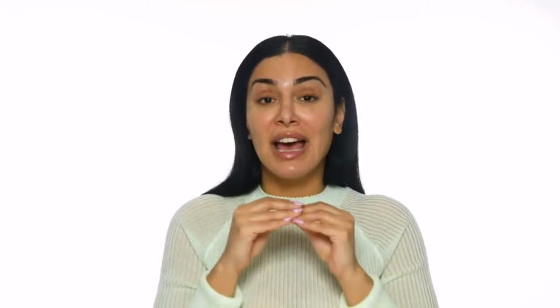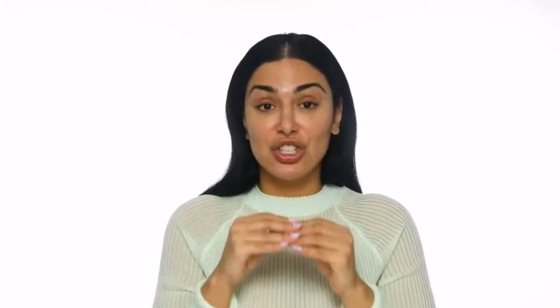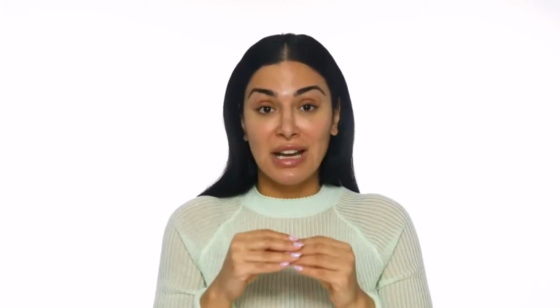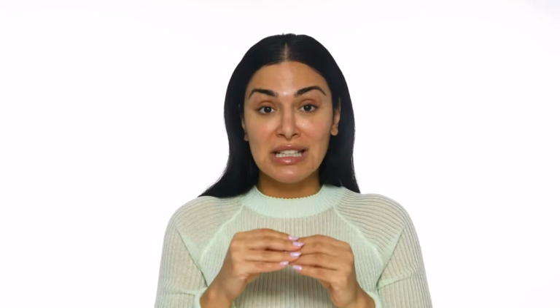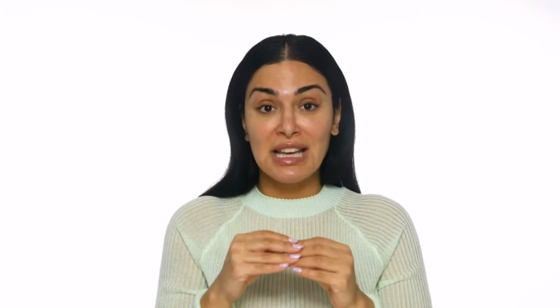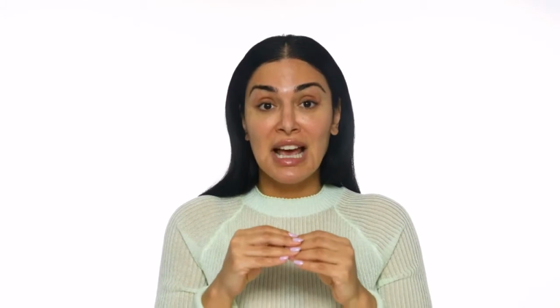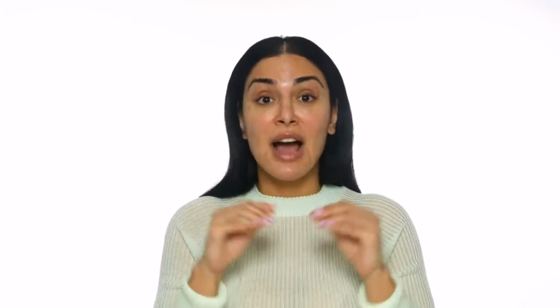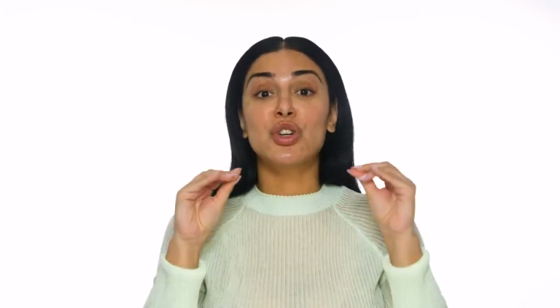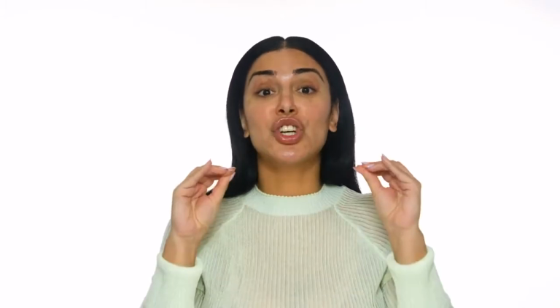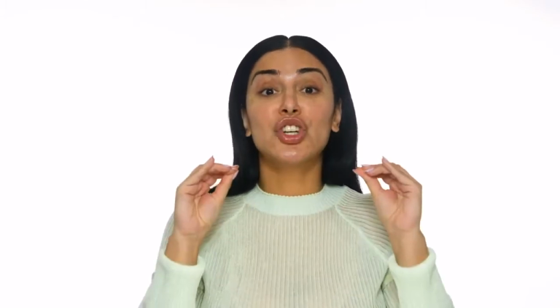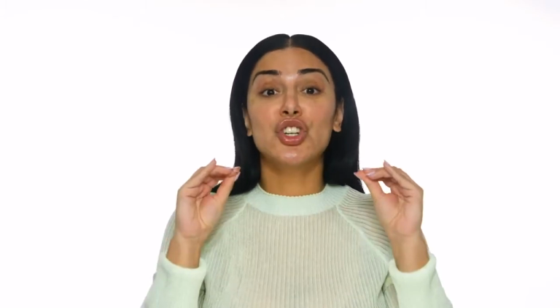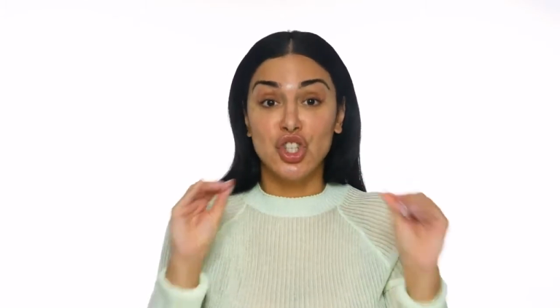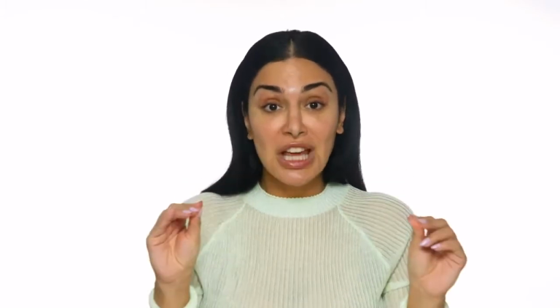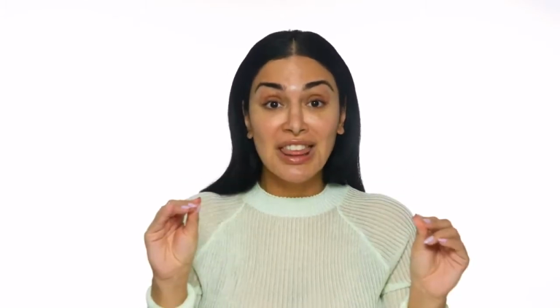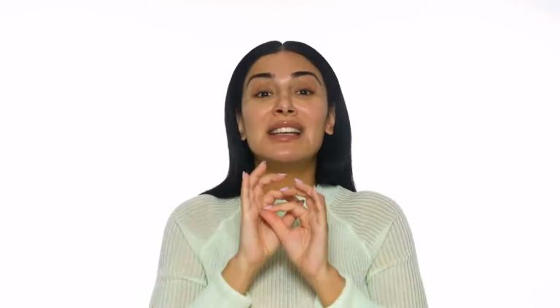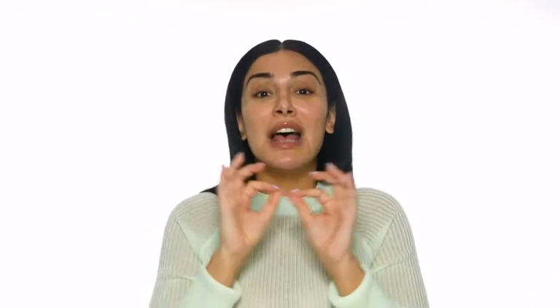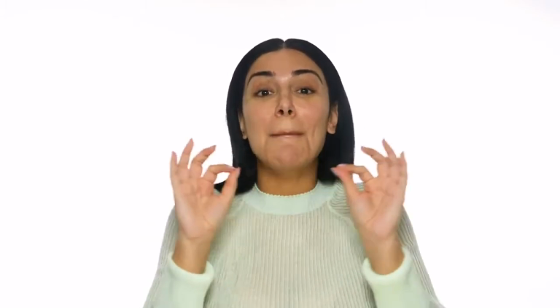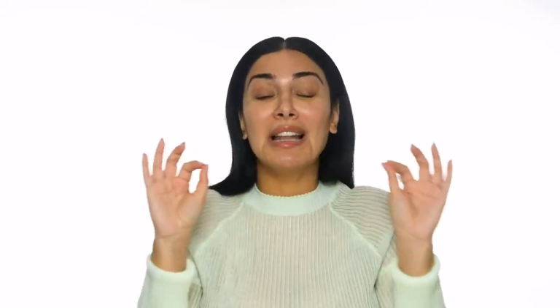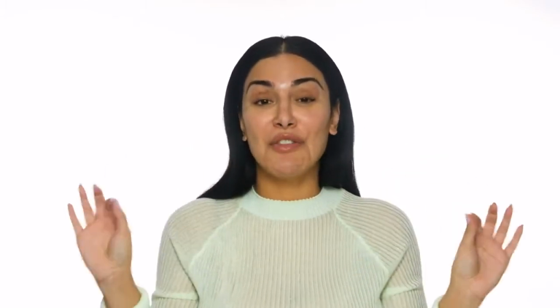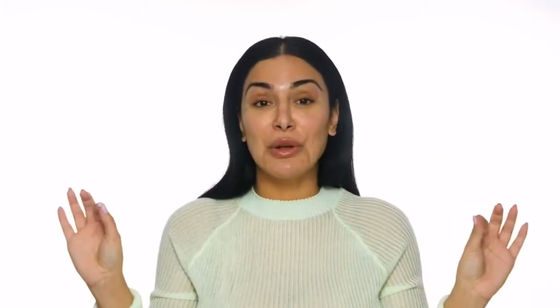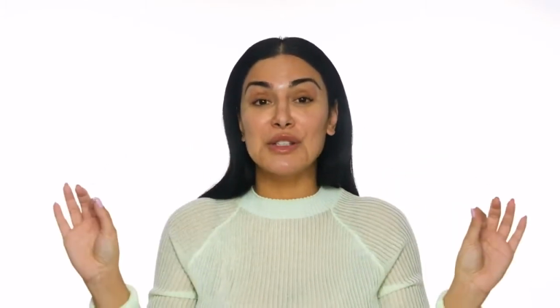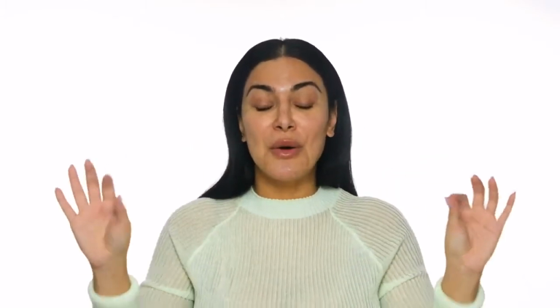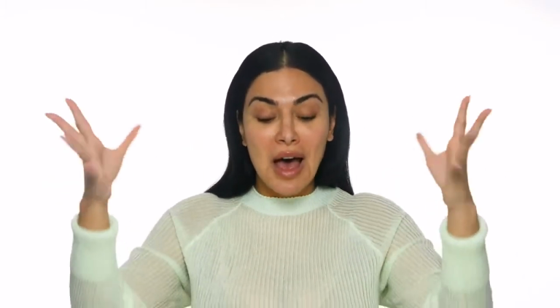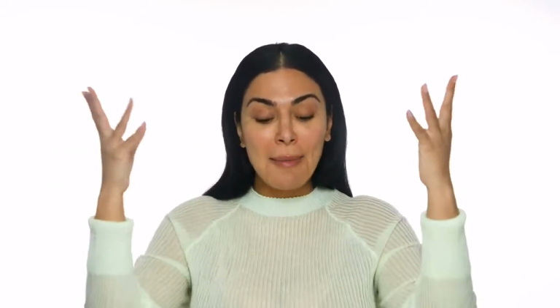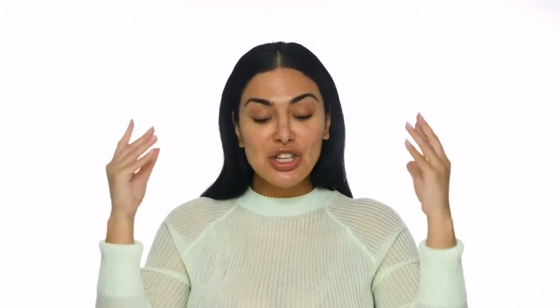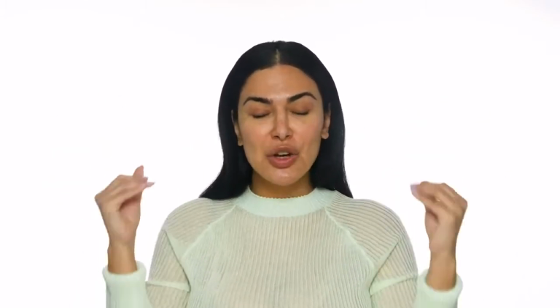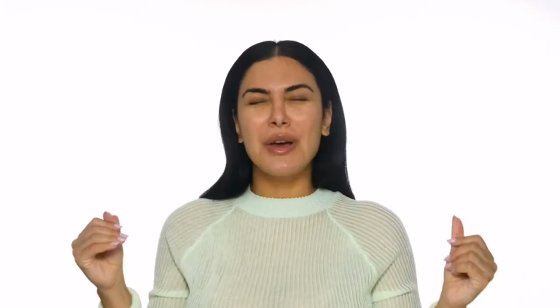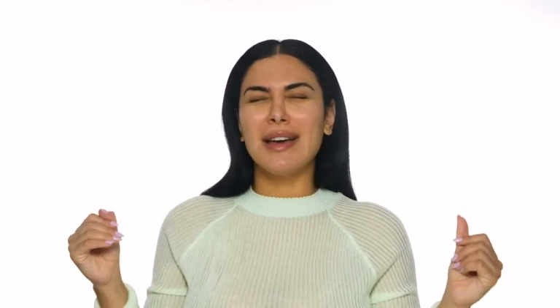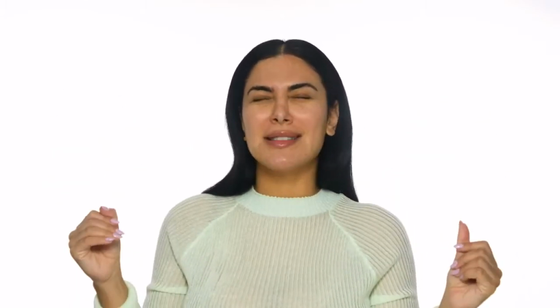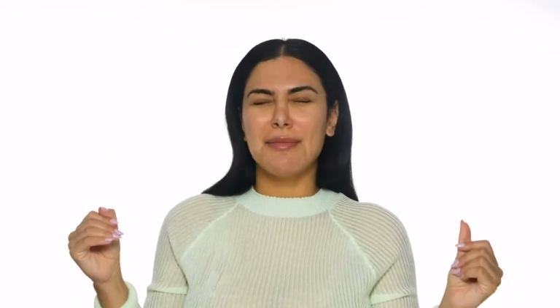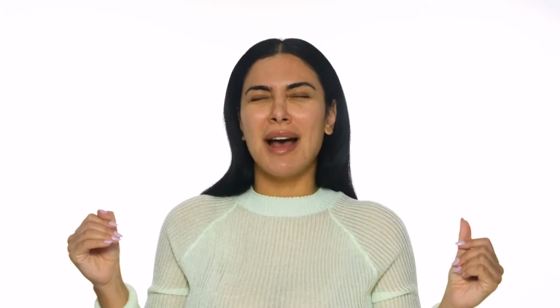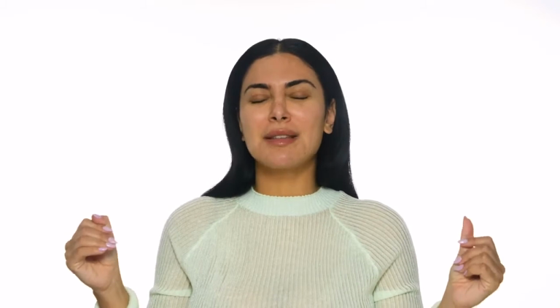I tried it, I was shooketh — it is unbelievable. So I'm gonna show you guys the mask.